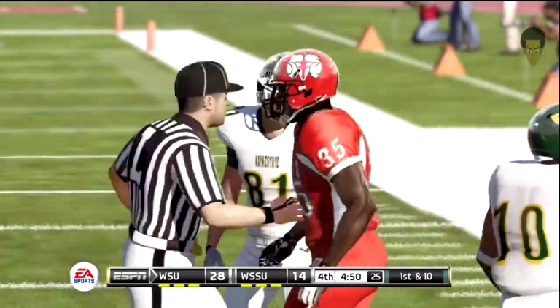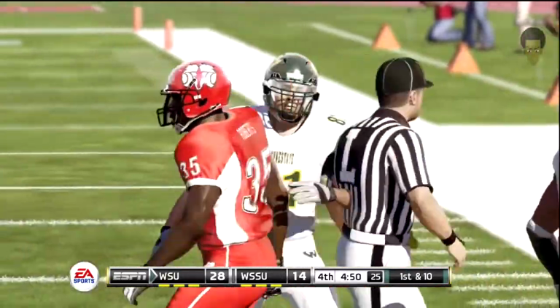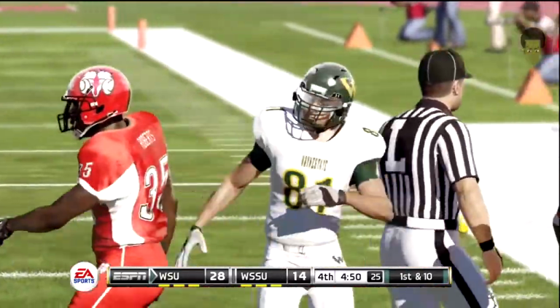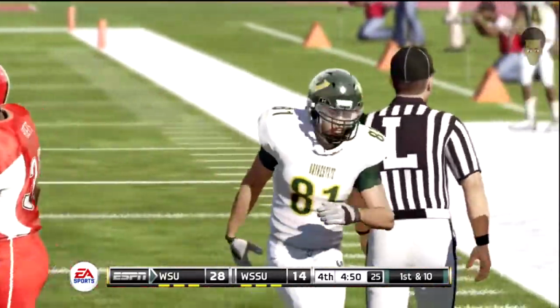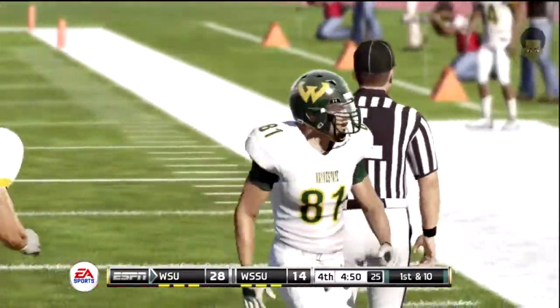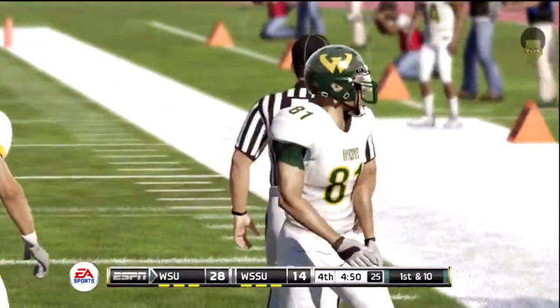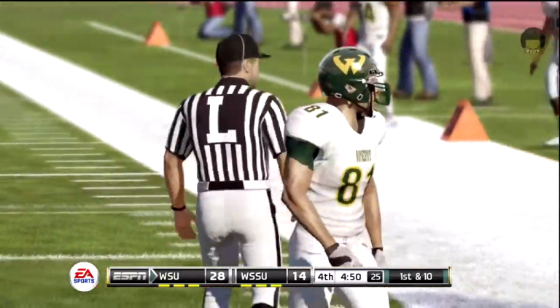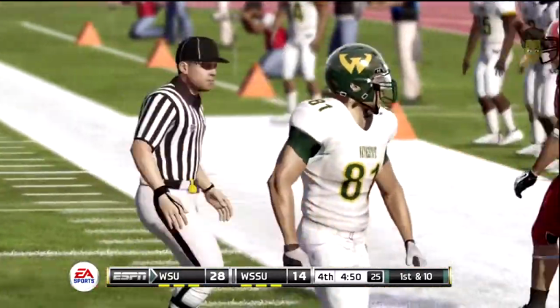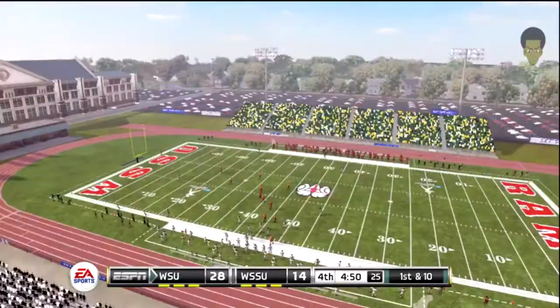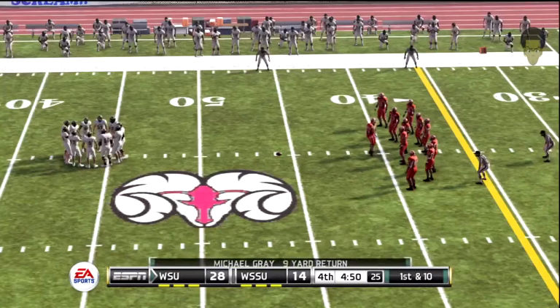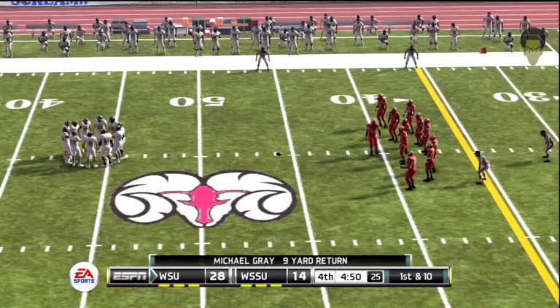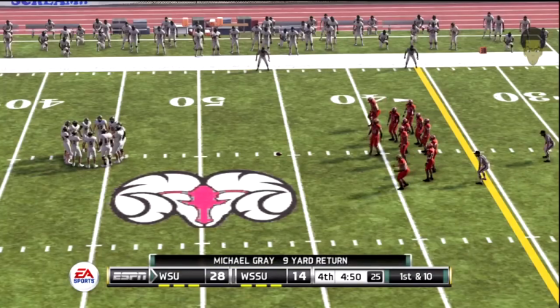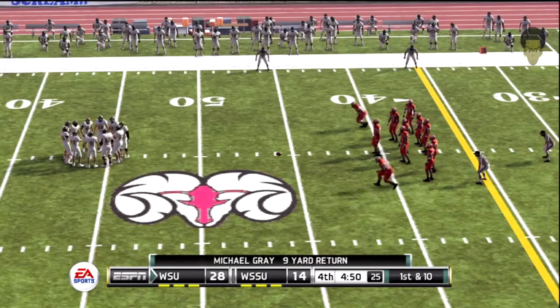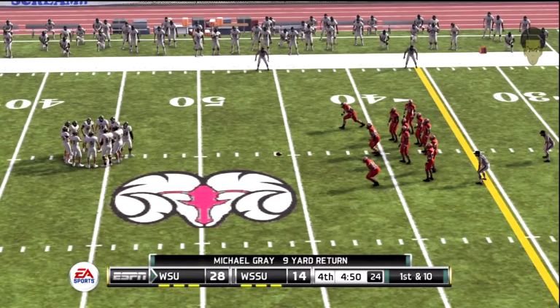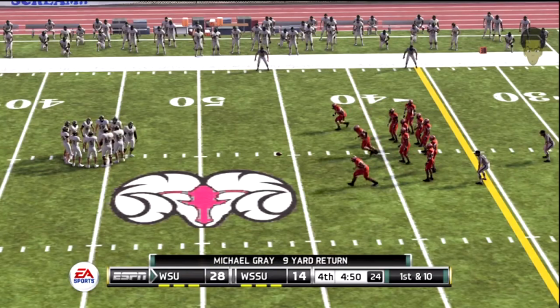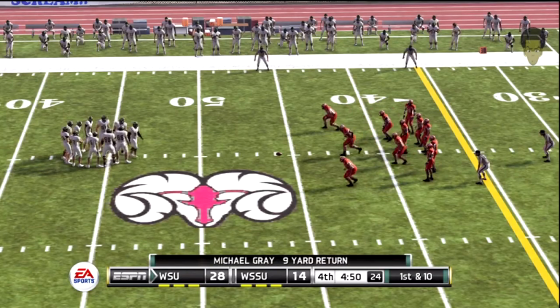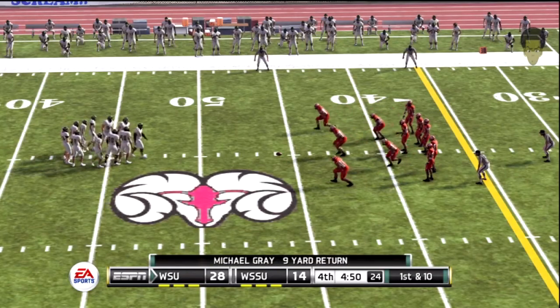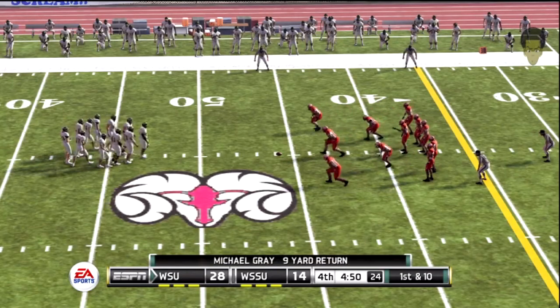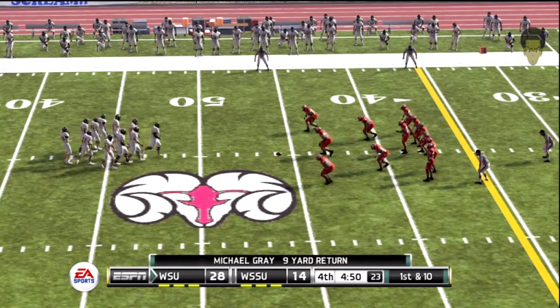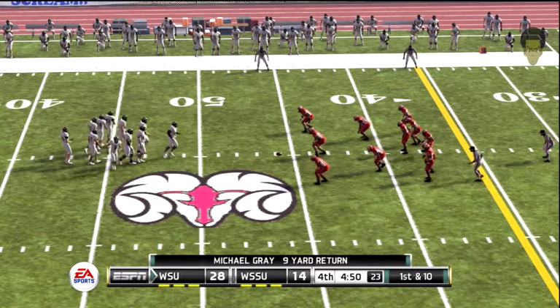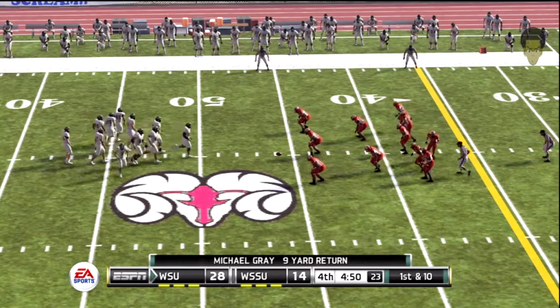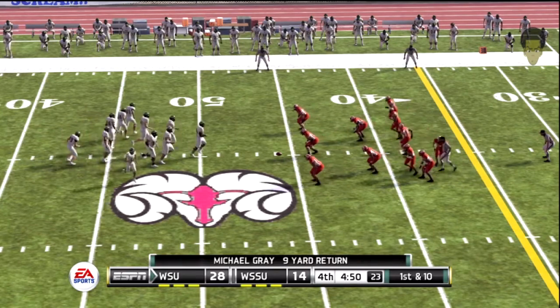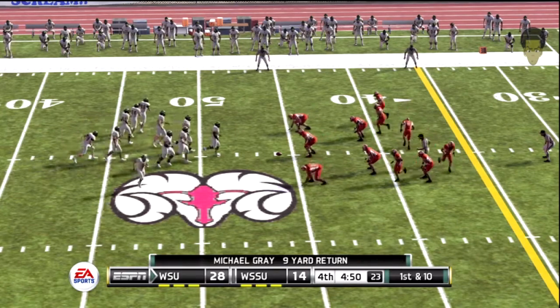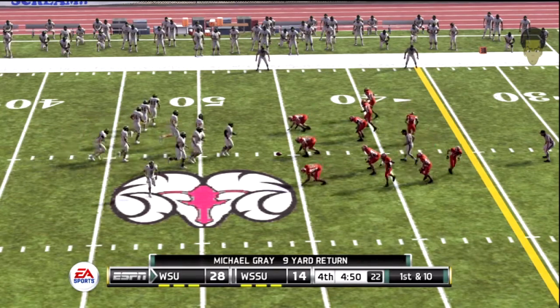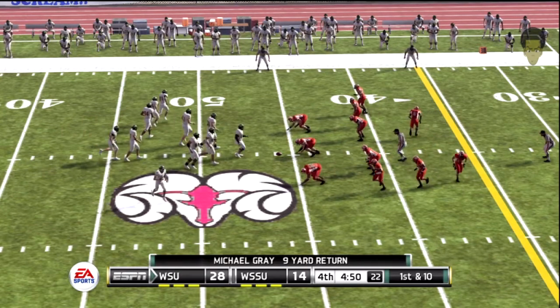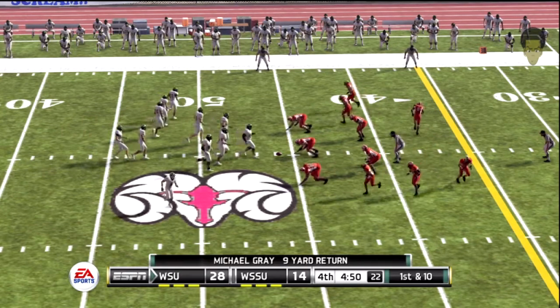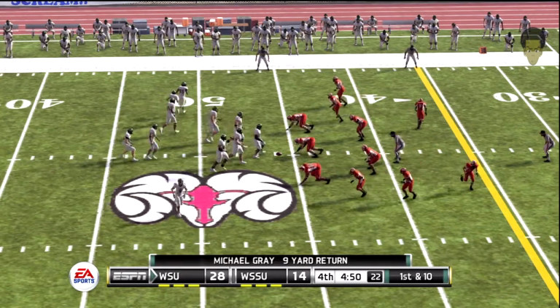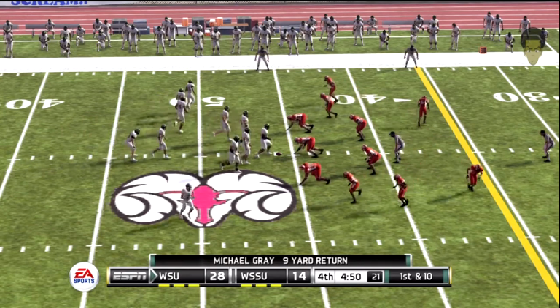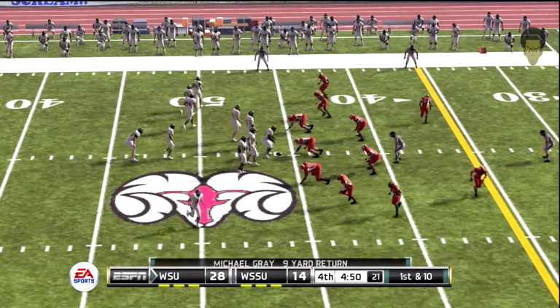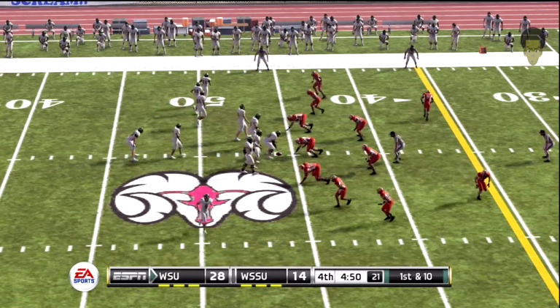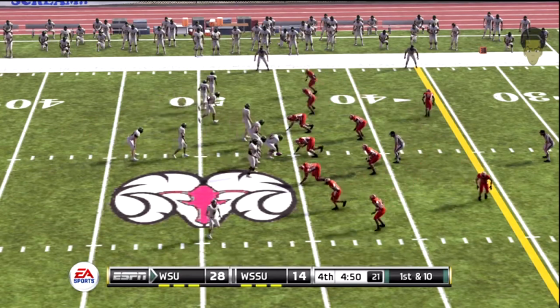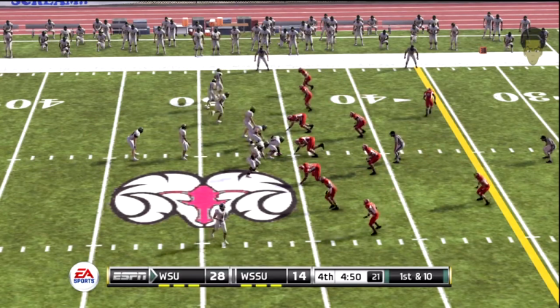With so much traffic in the middle there, it really makes it tough to break free. A score here might effectively end this one.